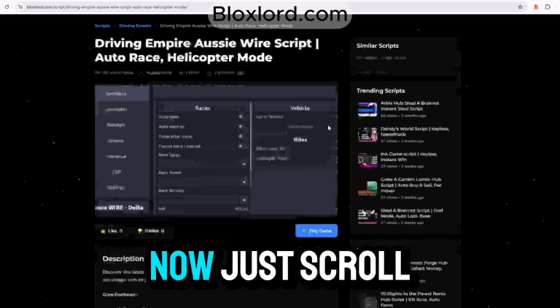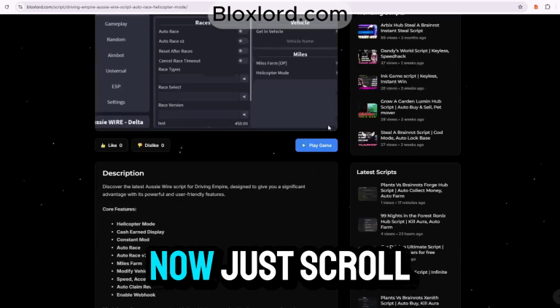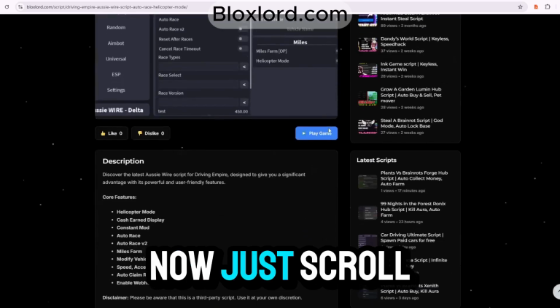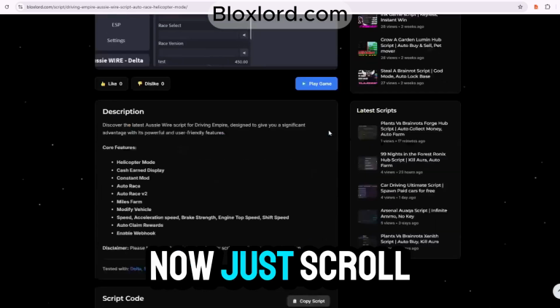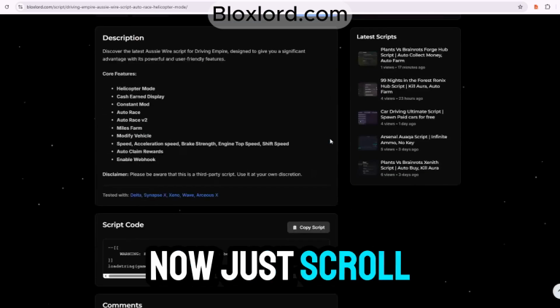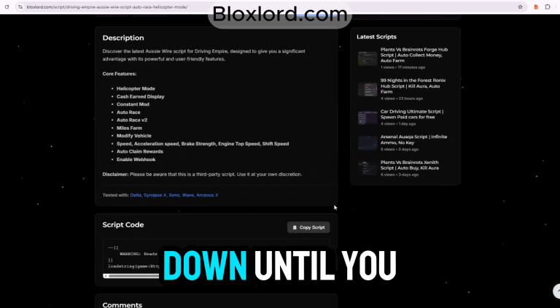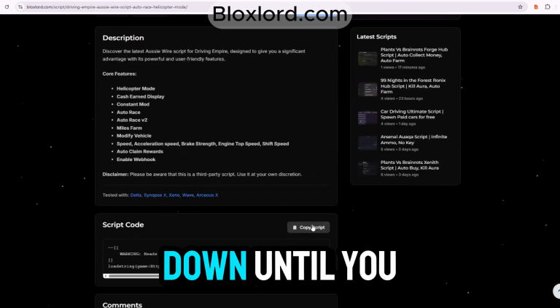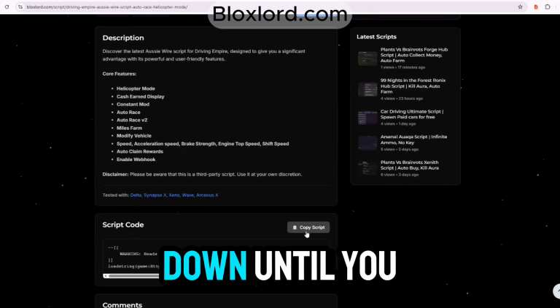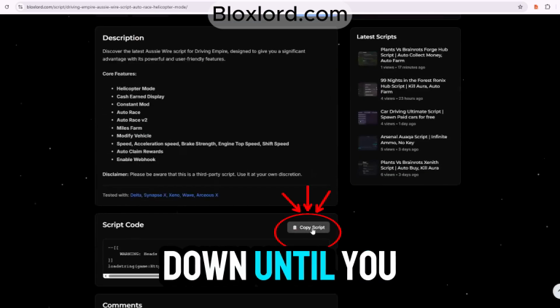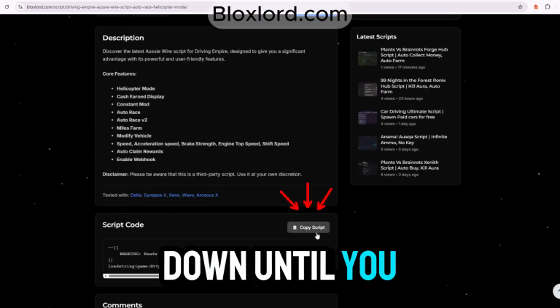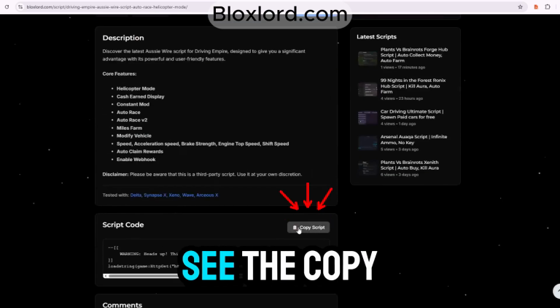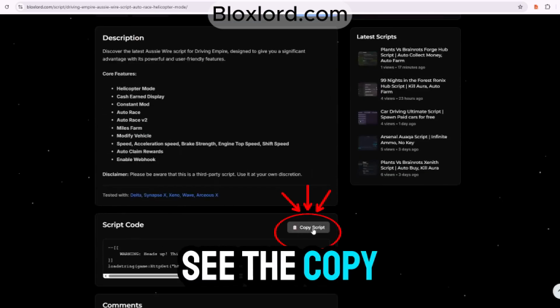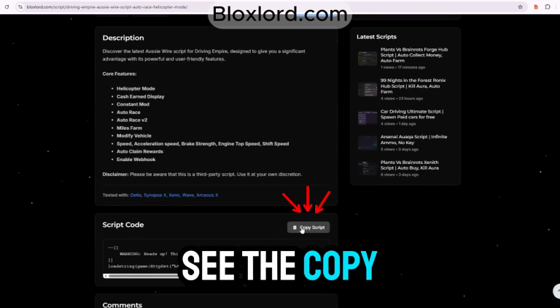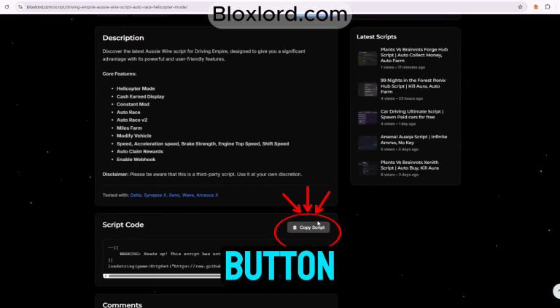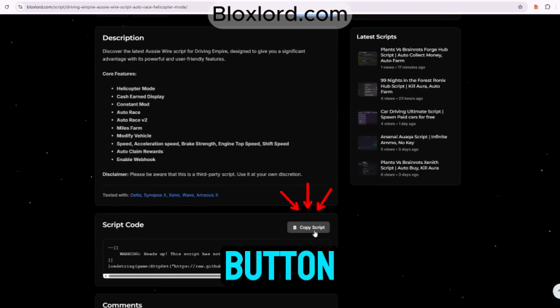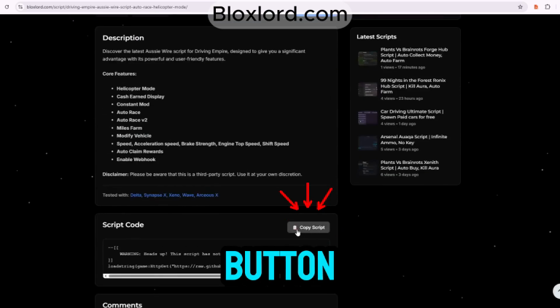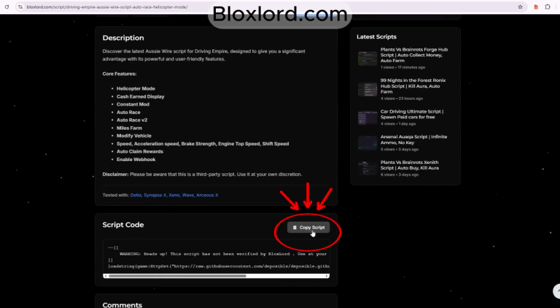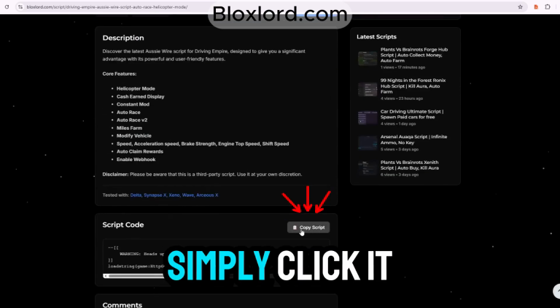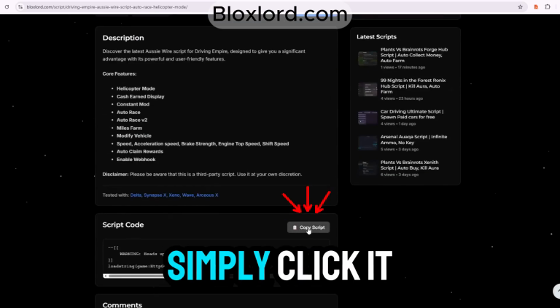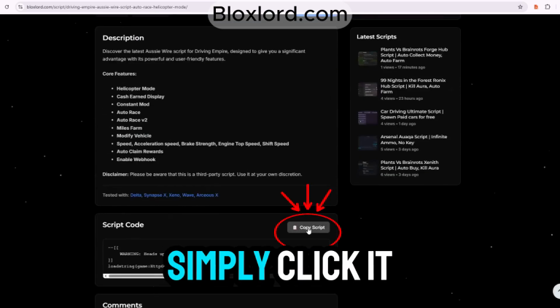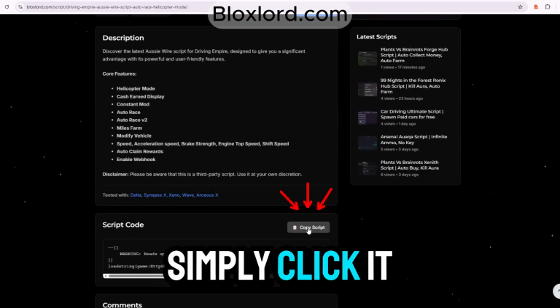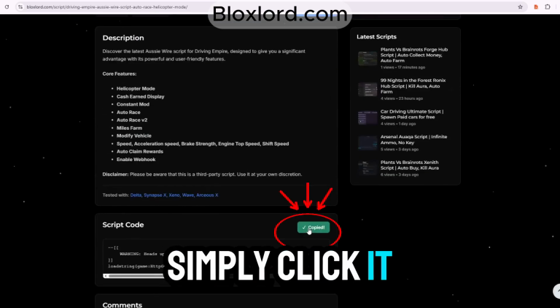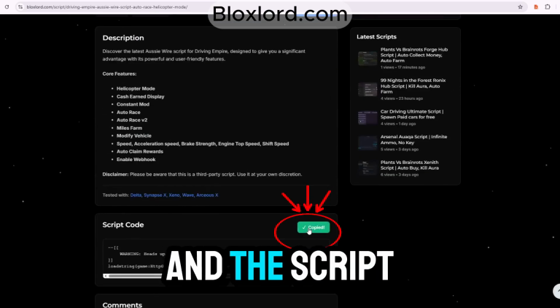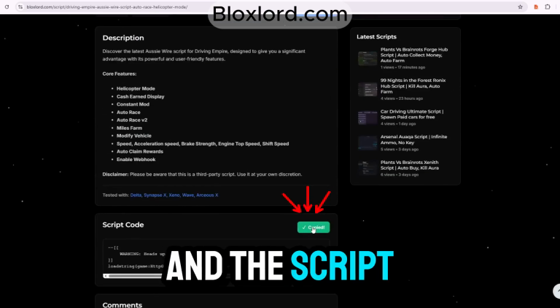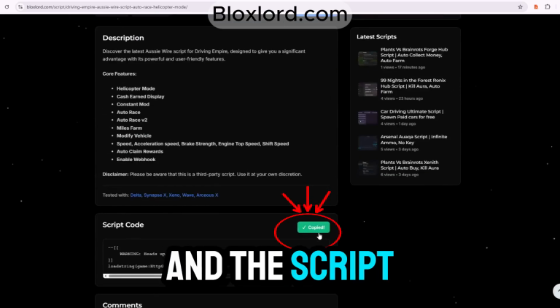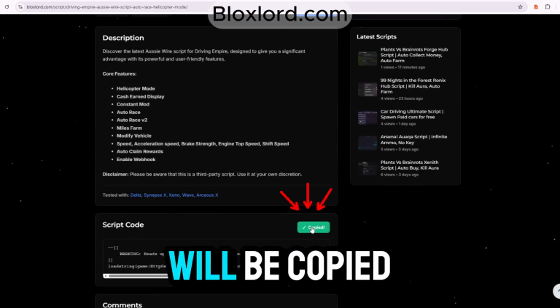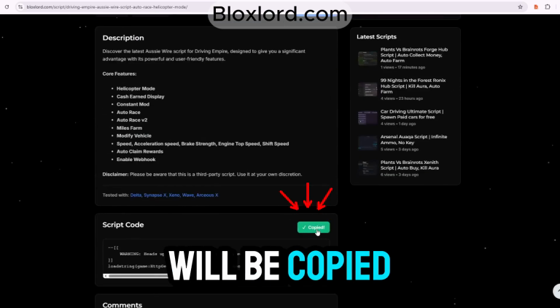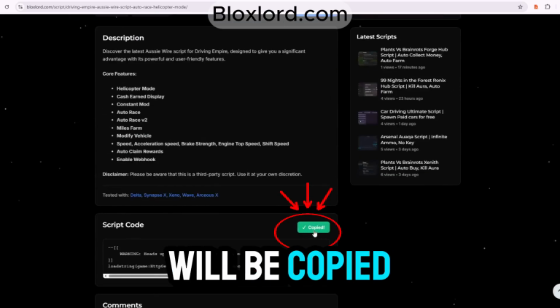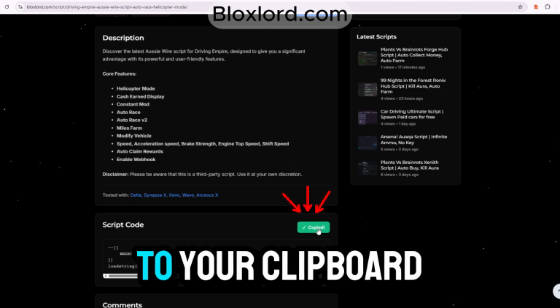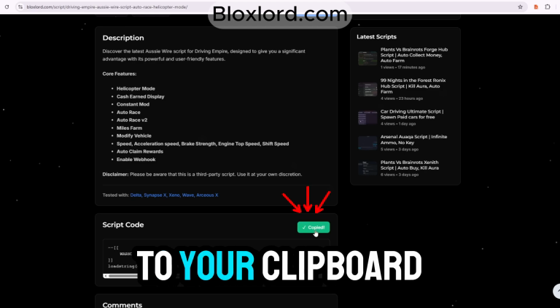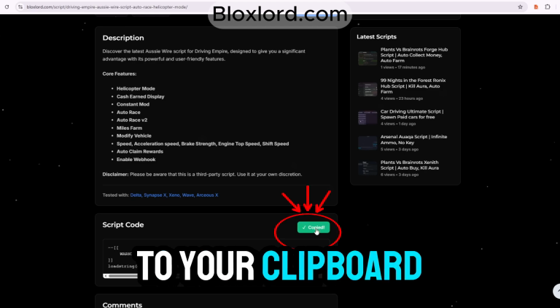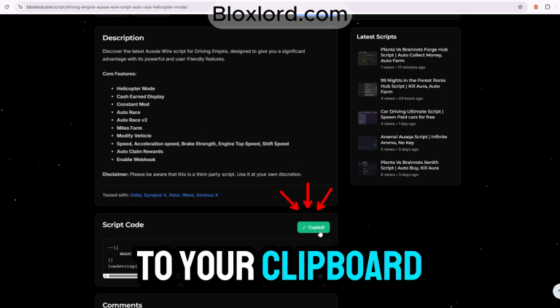Now just scroll down until you see the Copy button. Simply click it and the script will be copied to your clipboard.